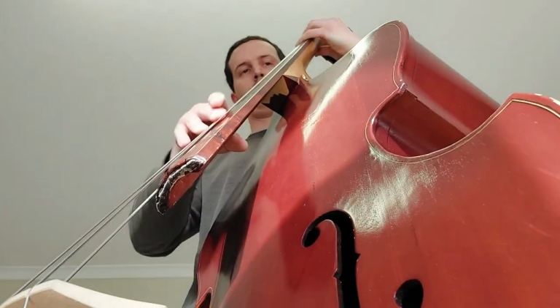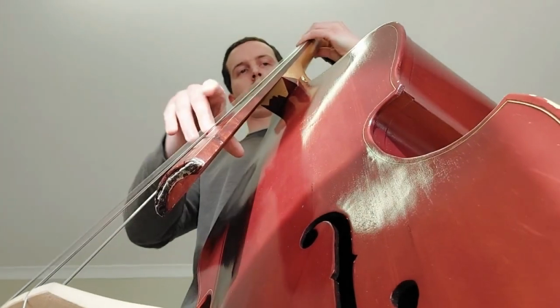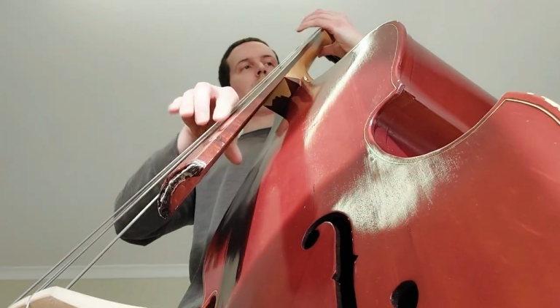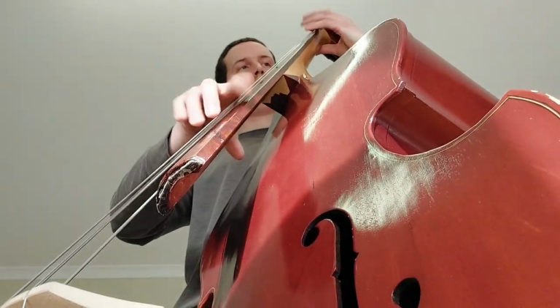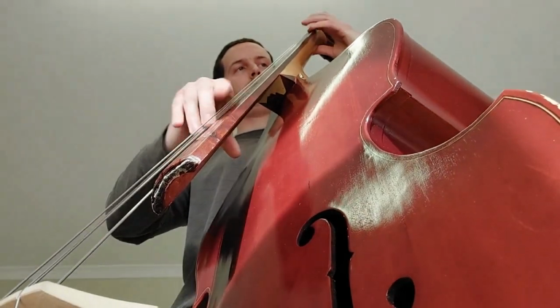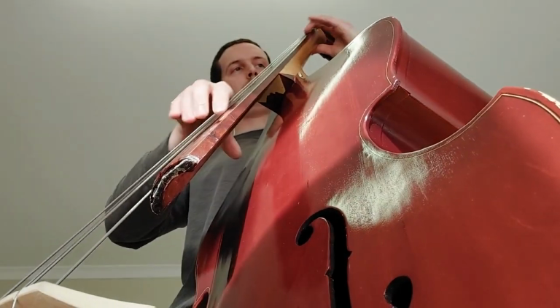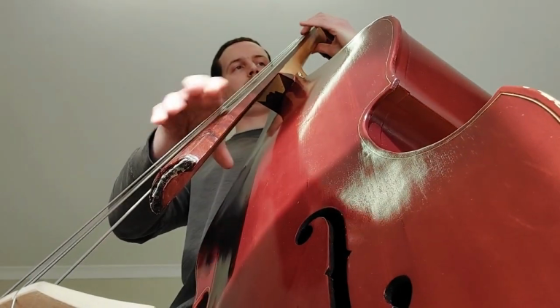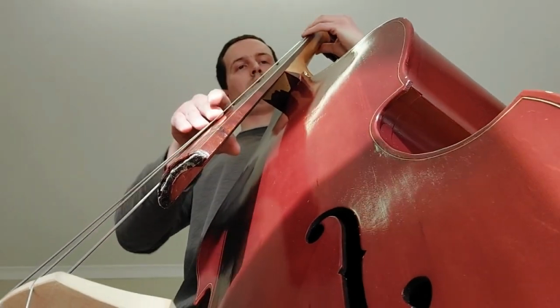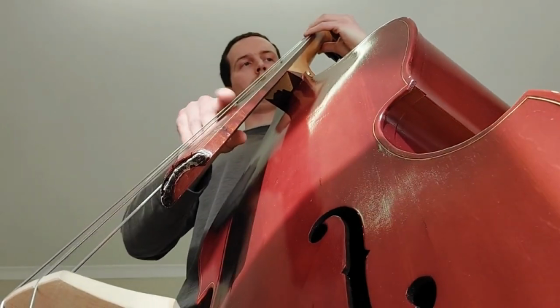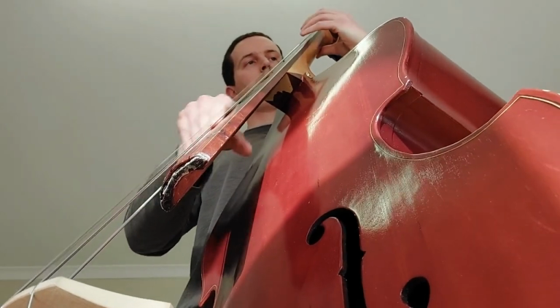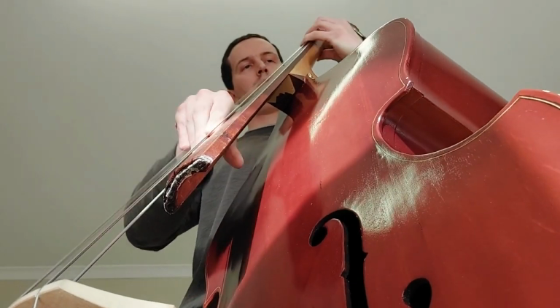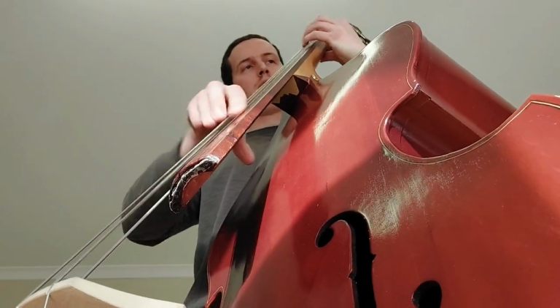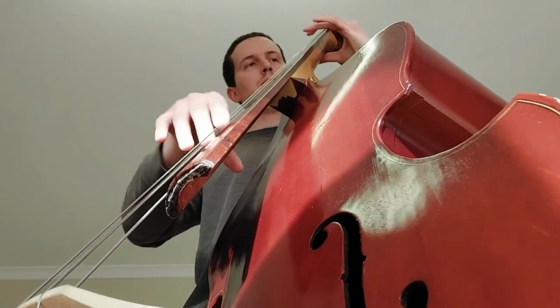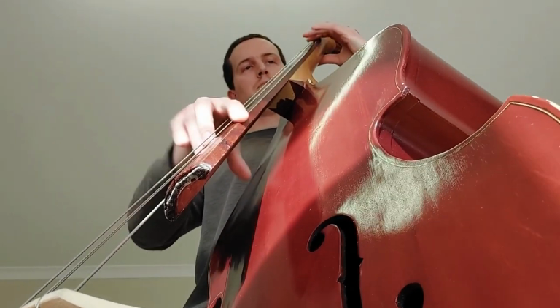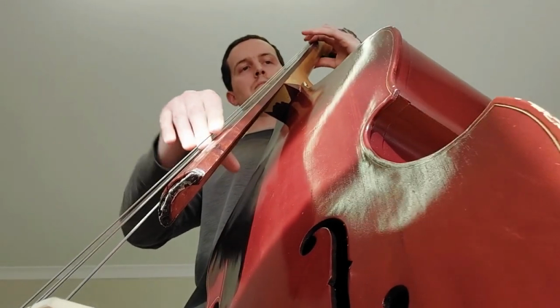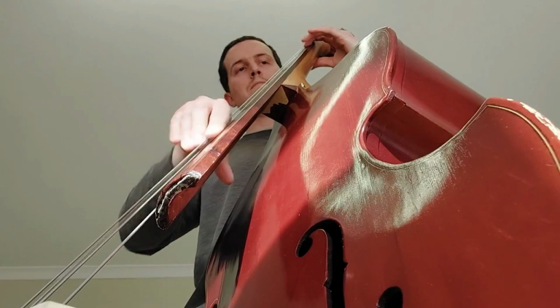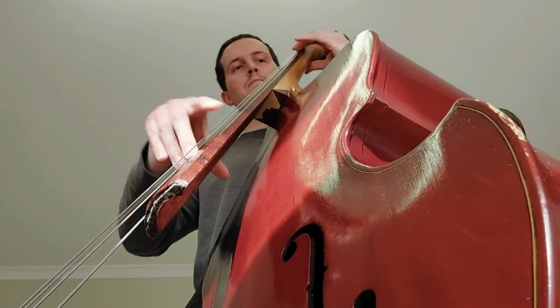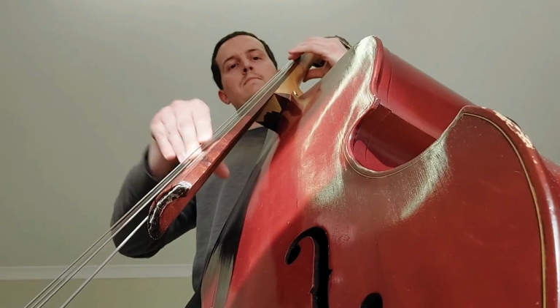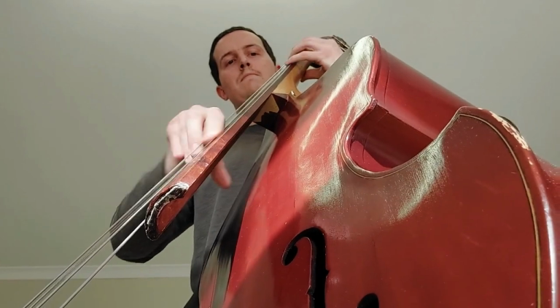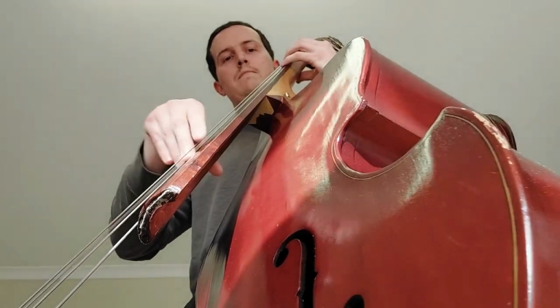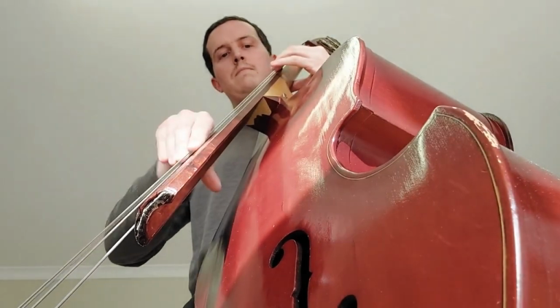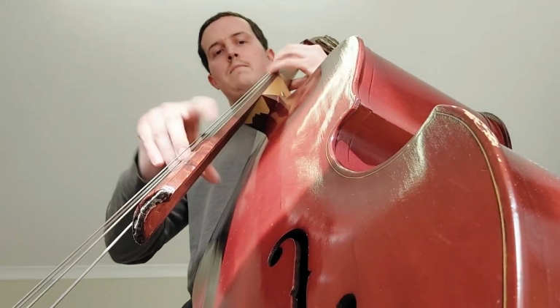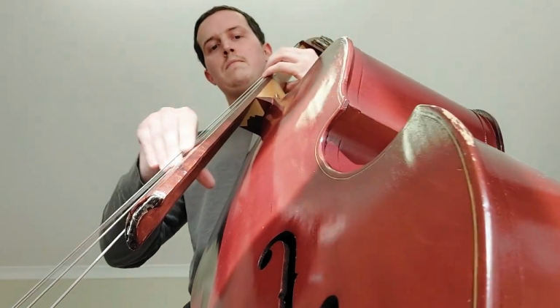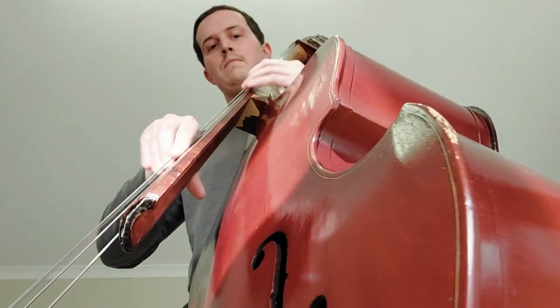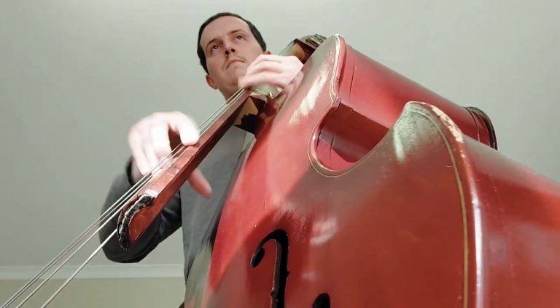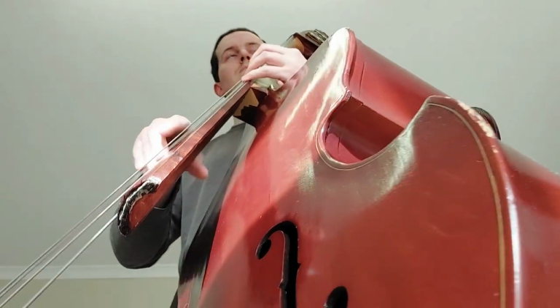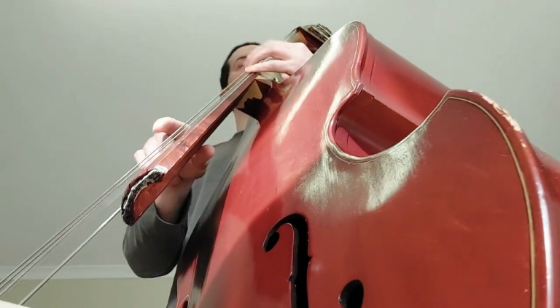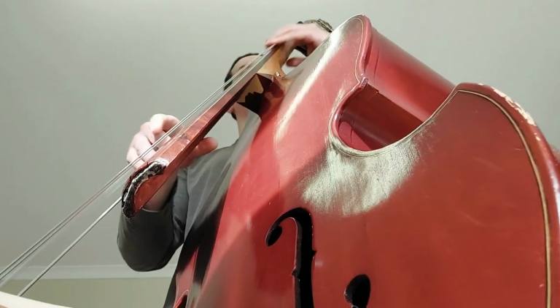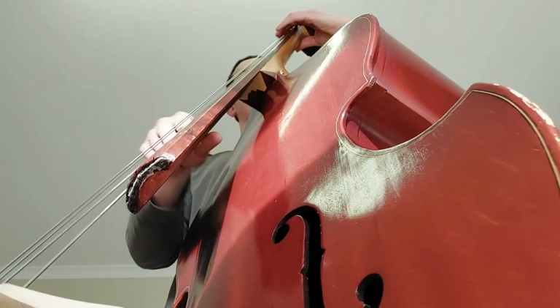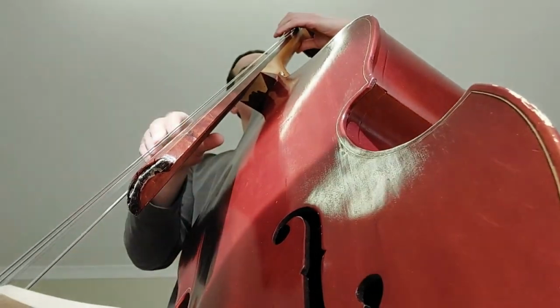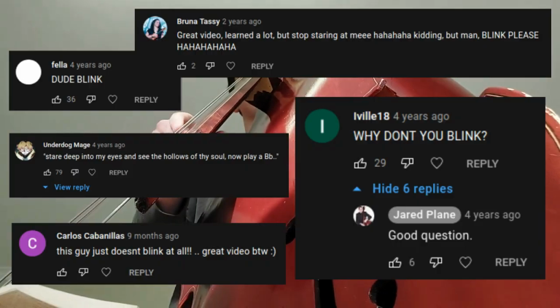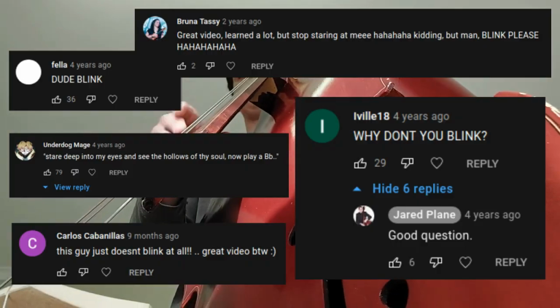So I hope that gives you some insight into my double bass. I get this question more than any other. Well, almost.